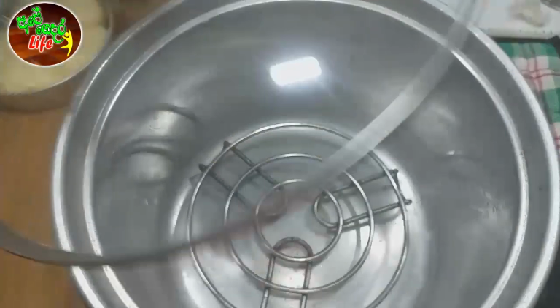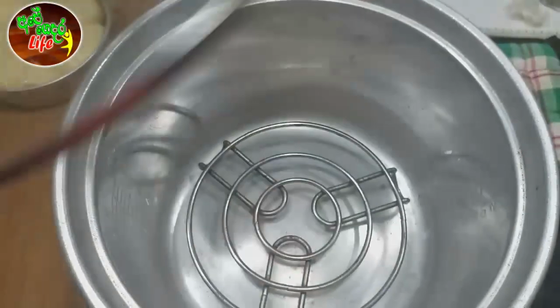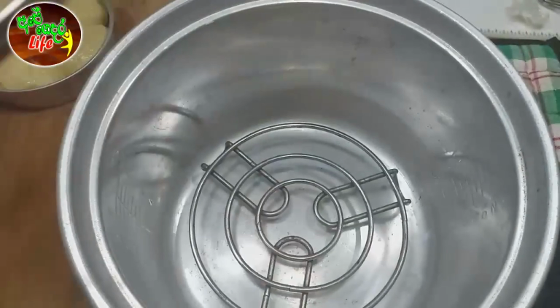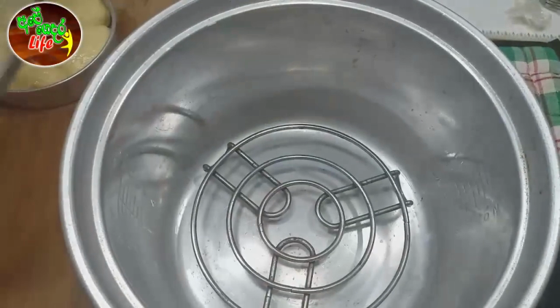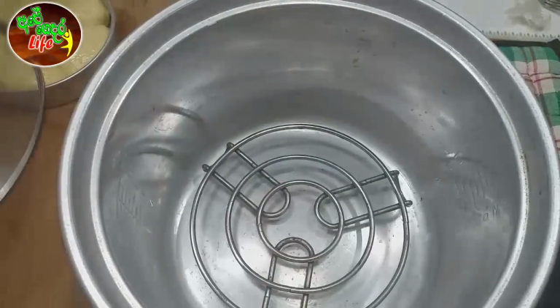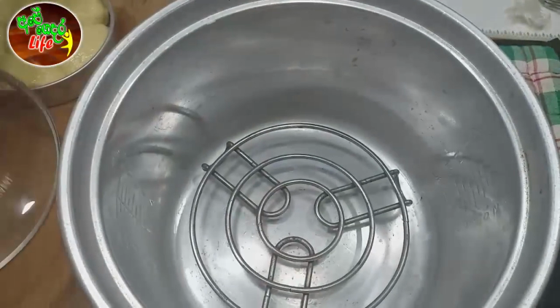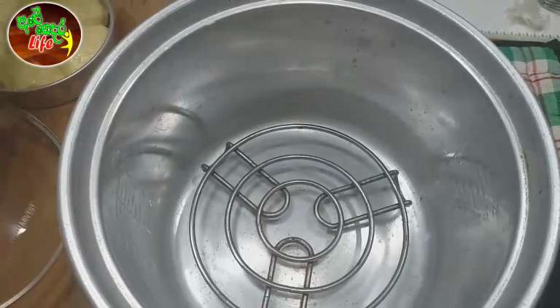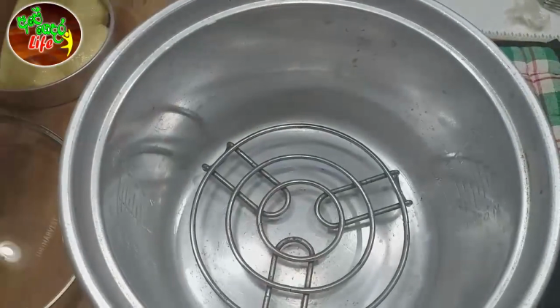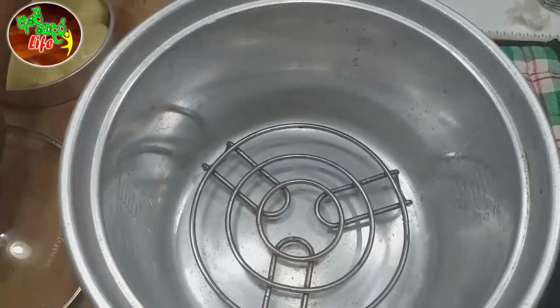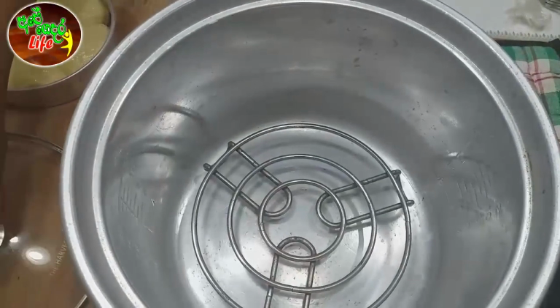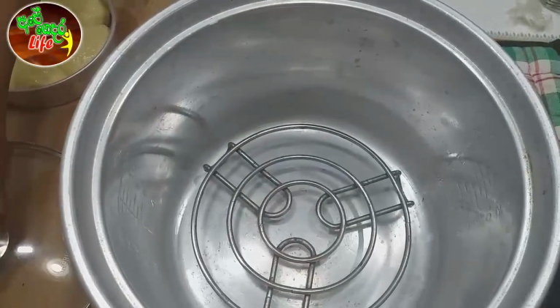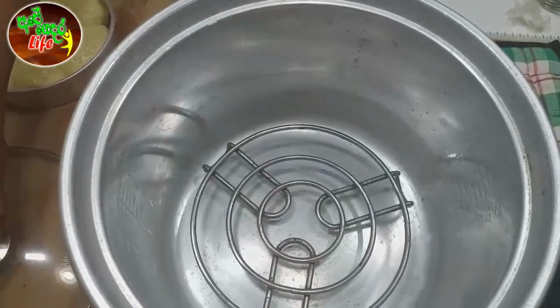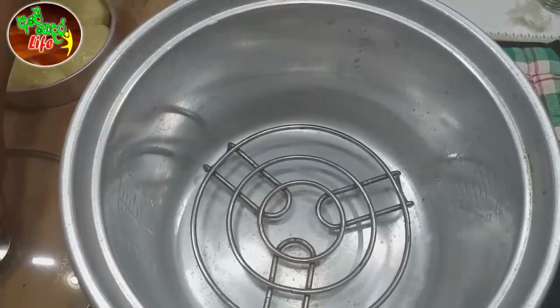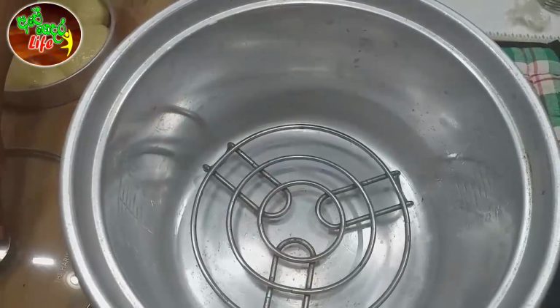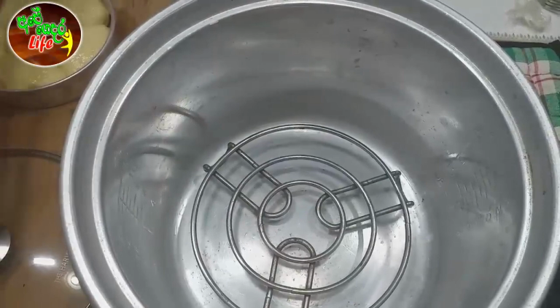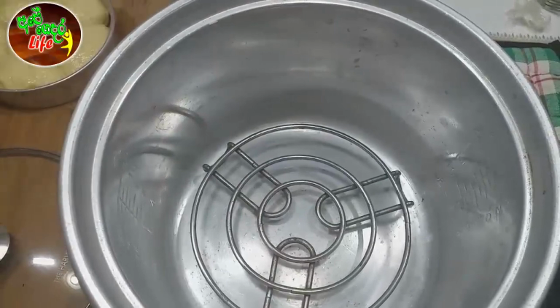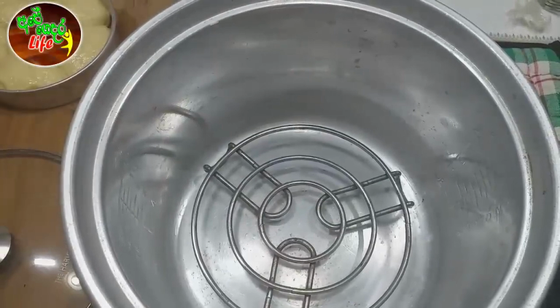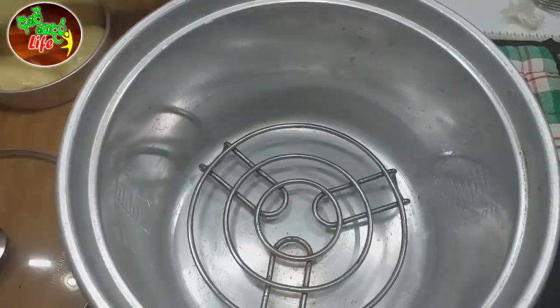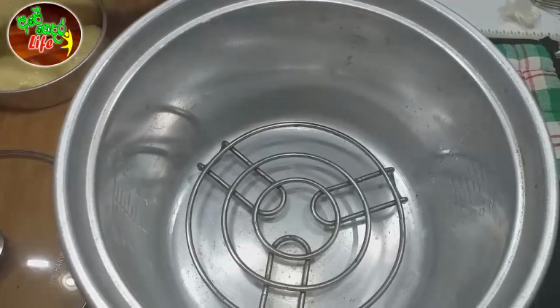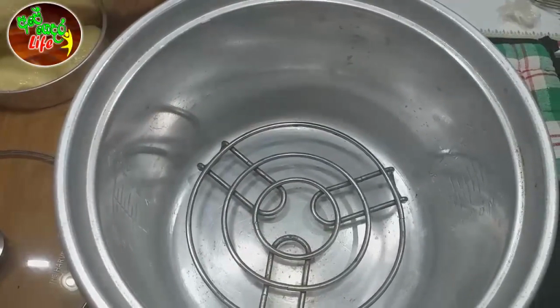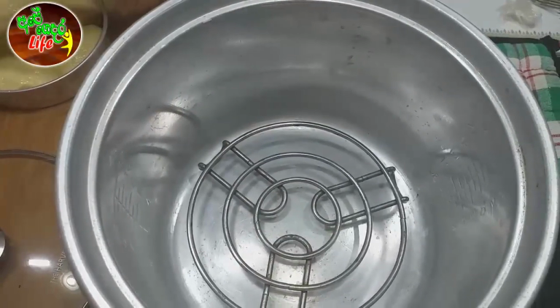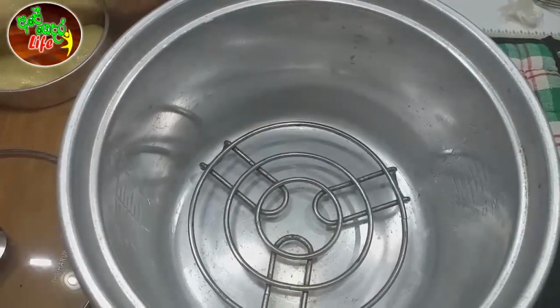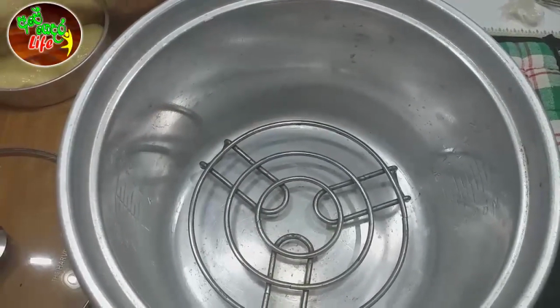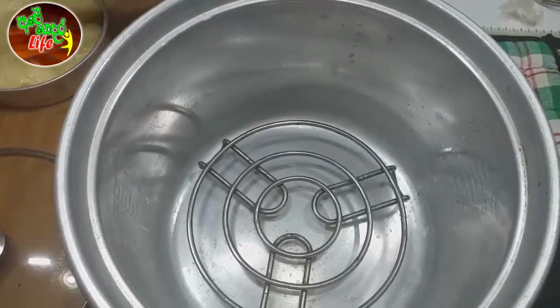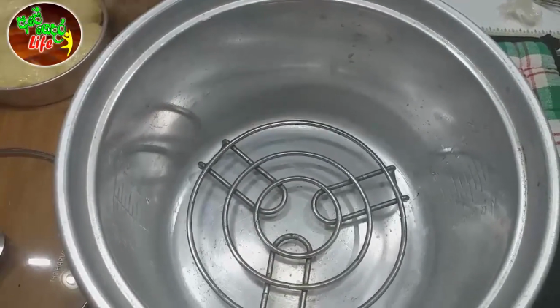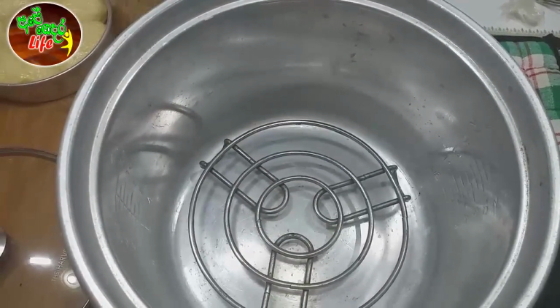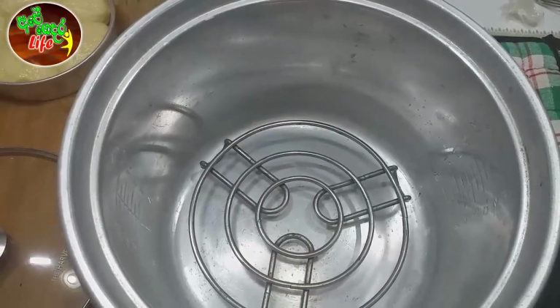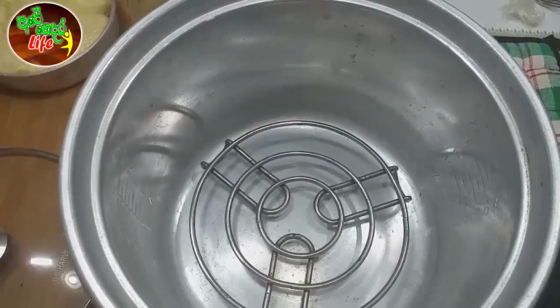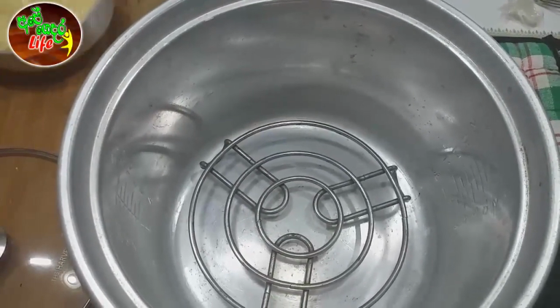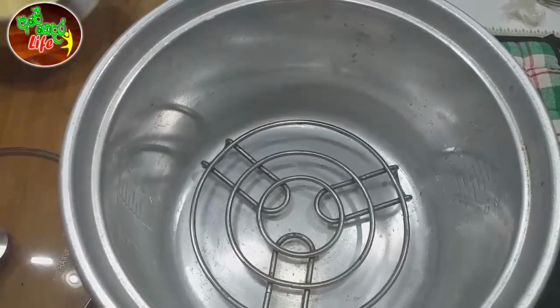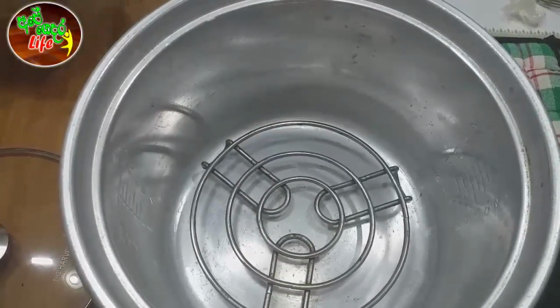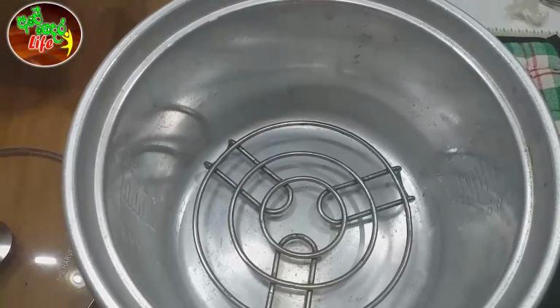We will dry the bowl and thread the bowl. Then put in the tray and mix the bowl.